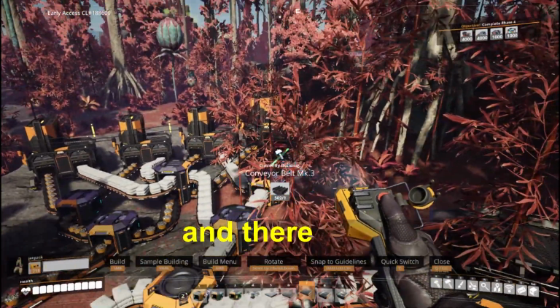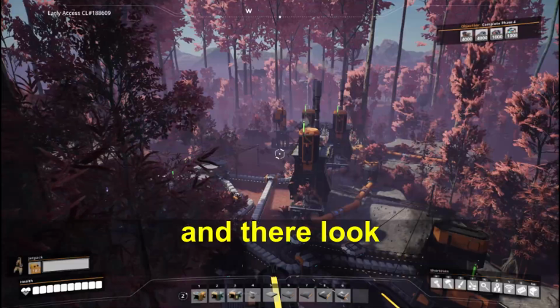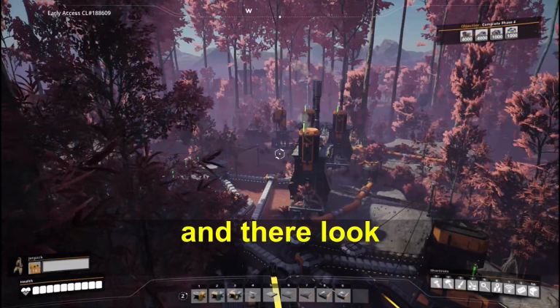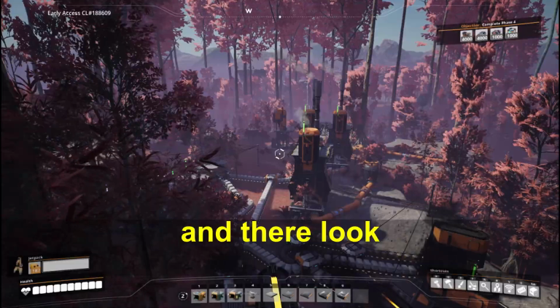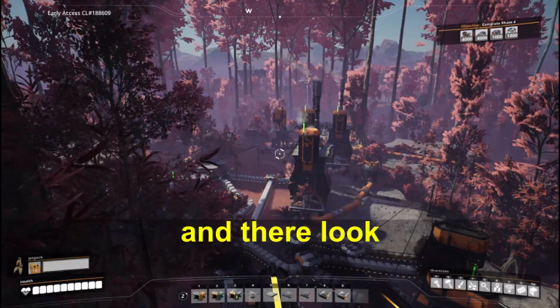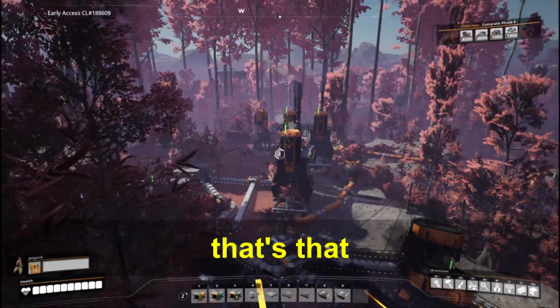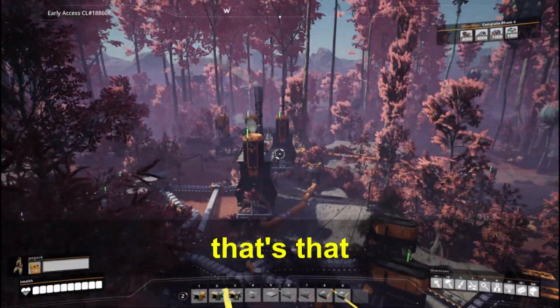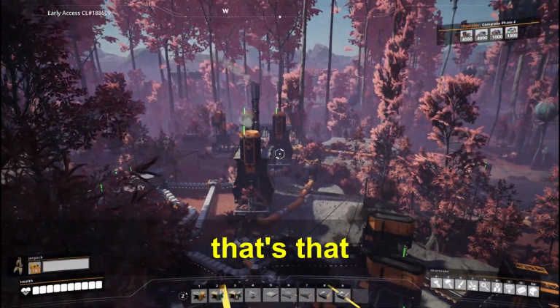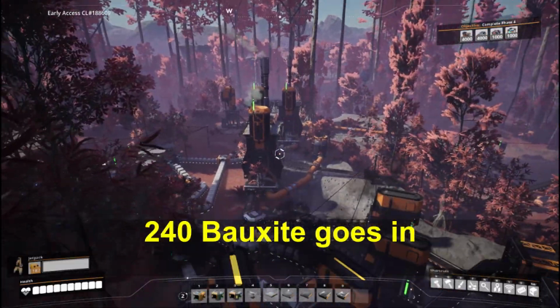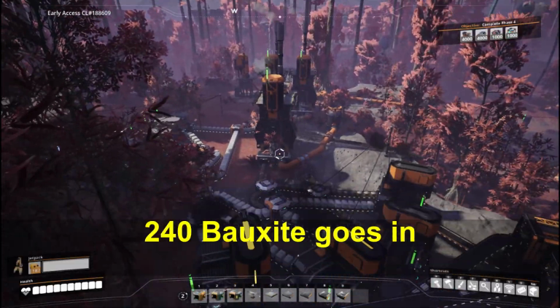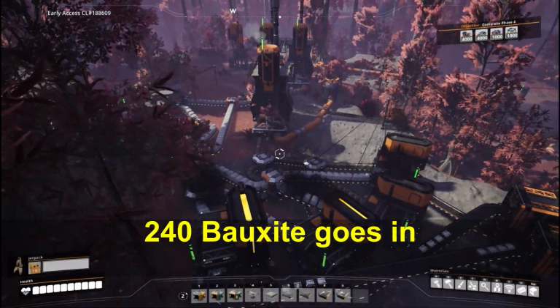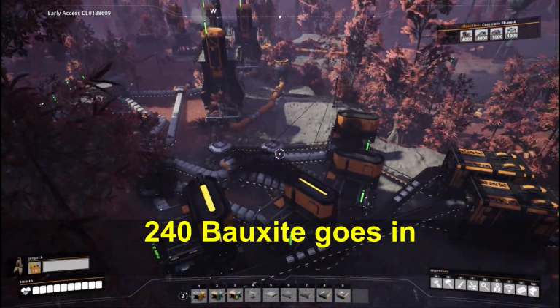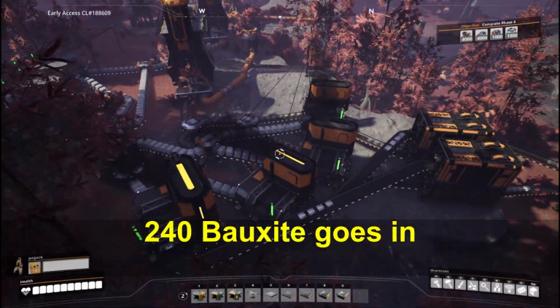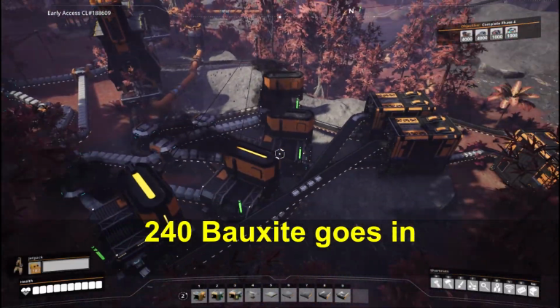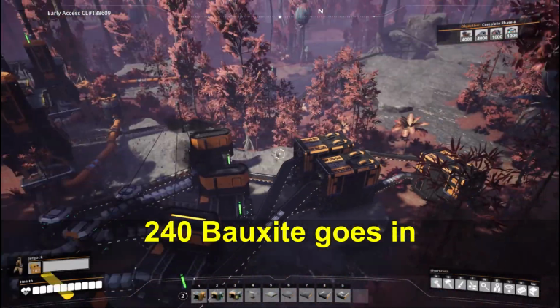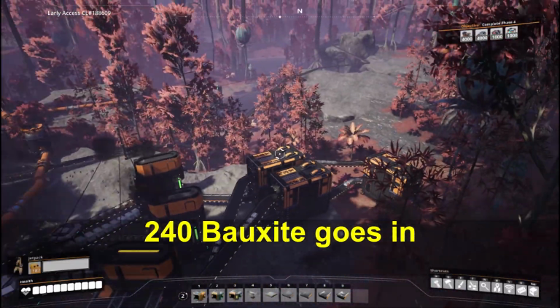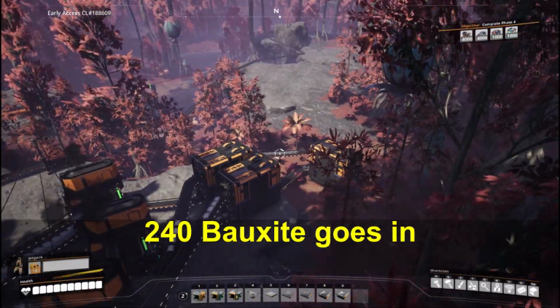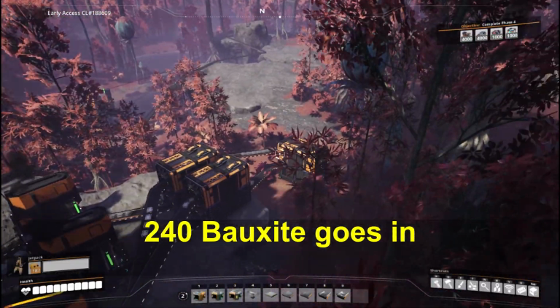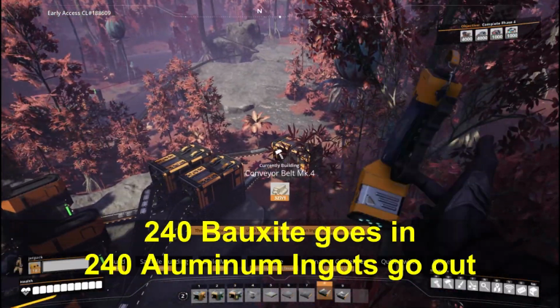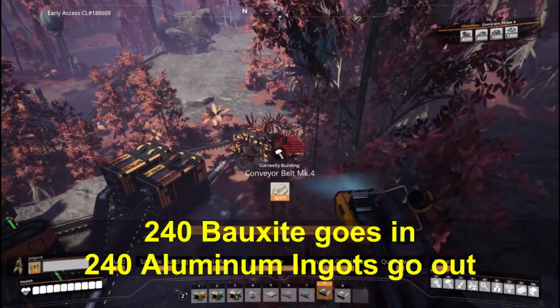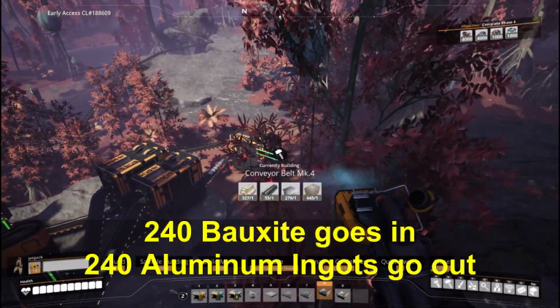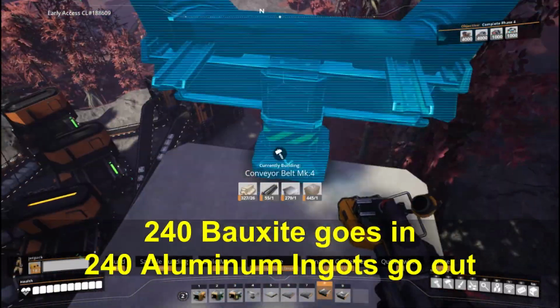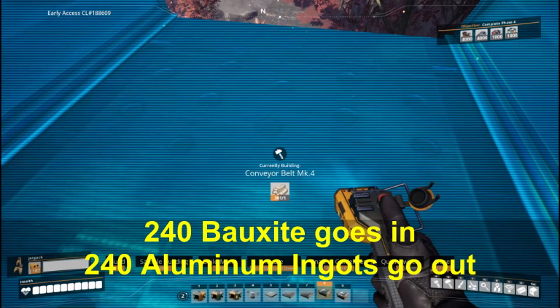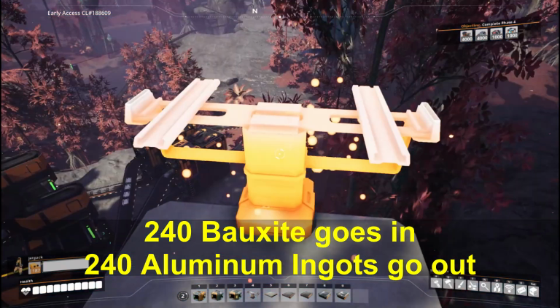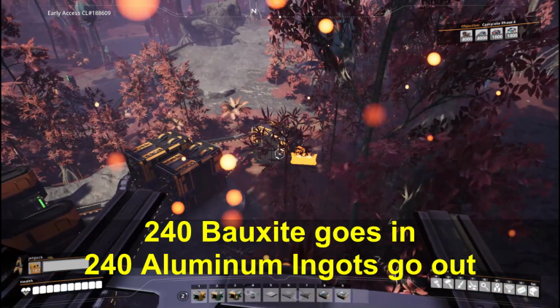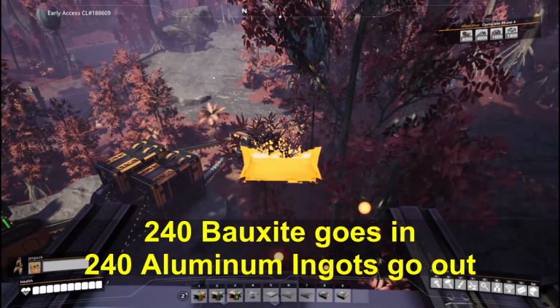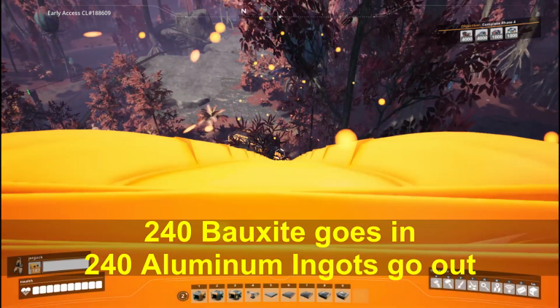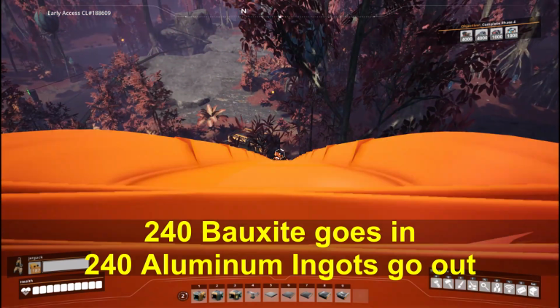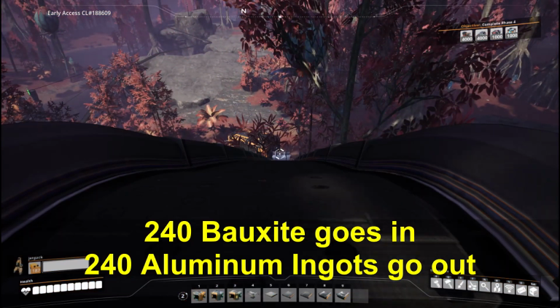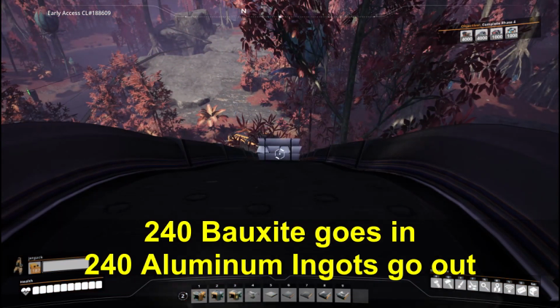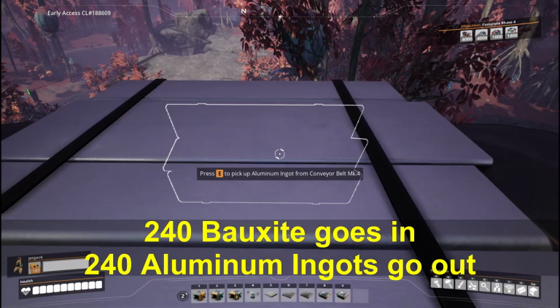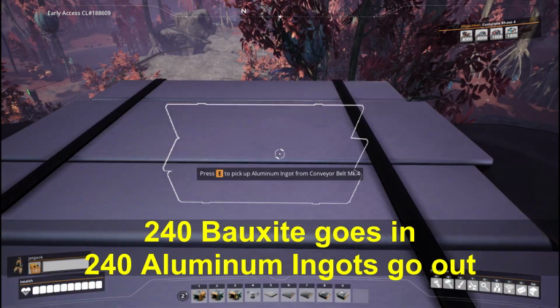And there, that's that. 240 bauxite goes in, 240 aluminum ingots go out. One to one.